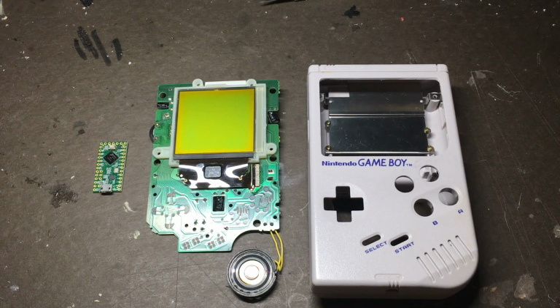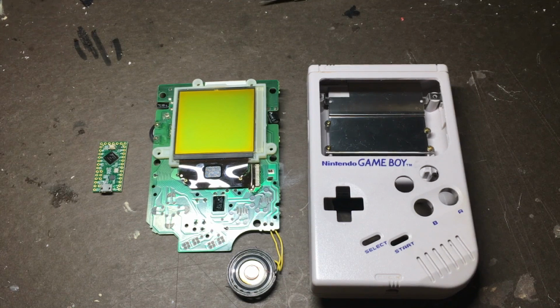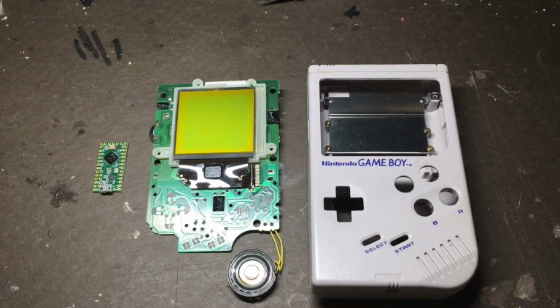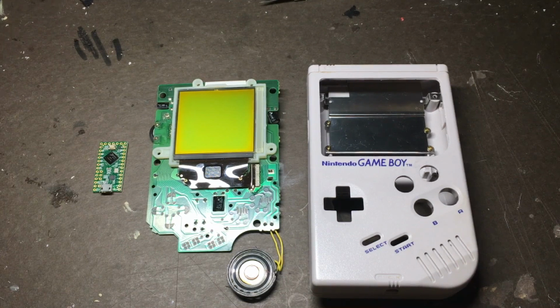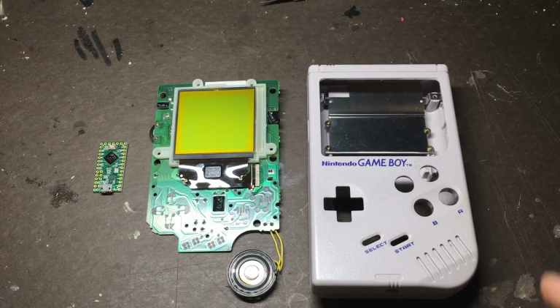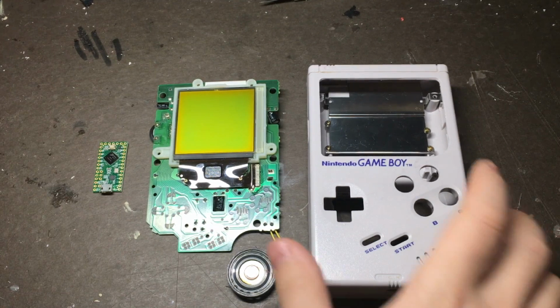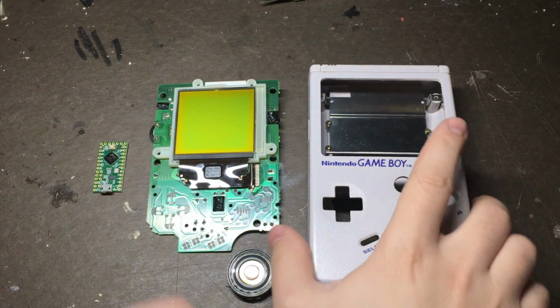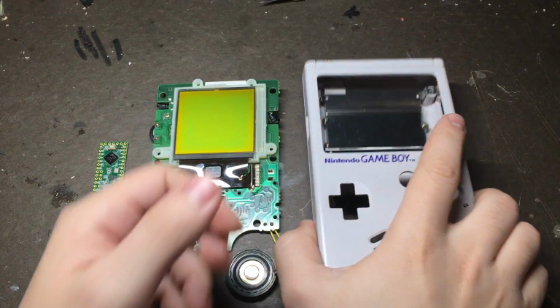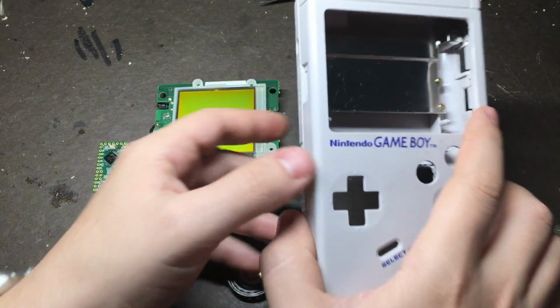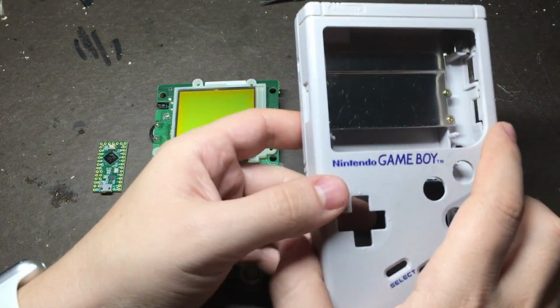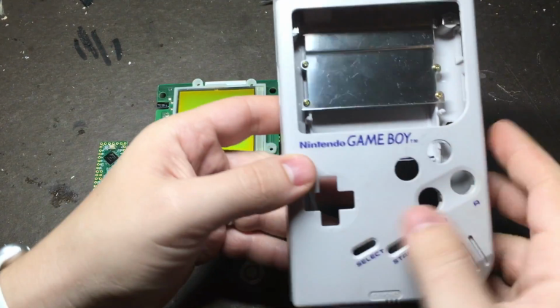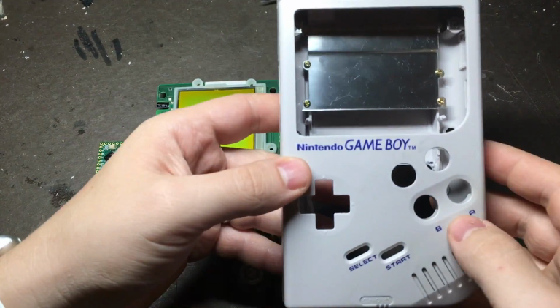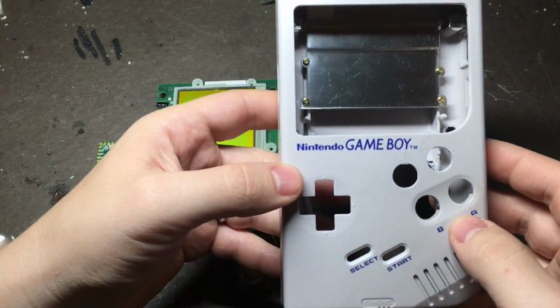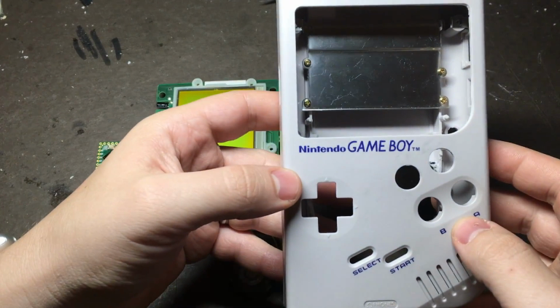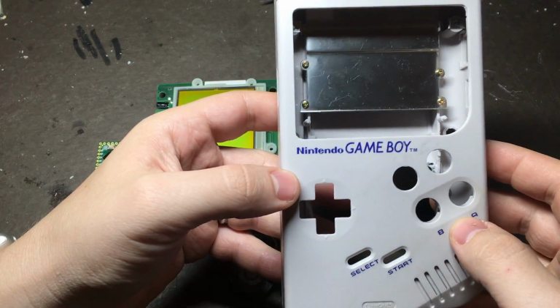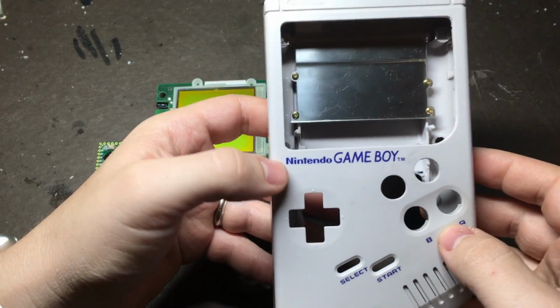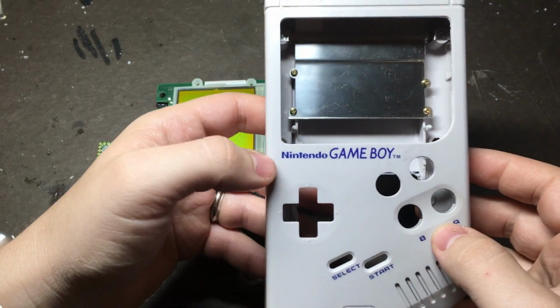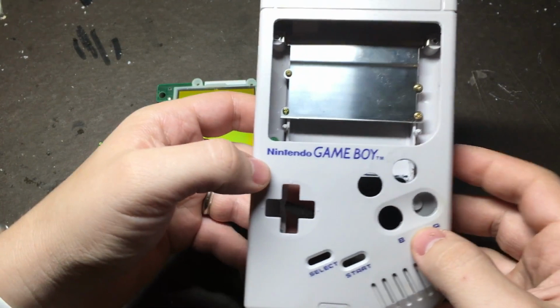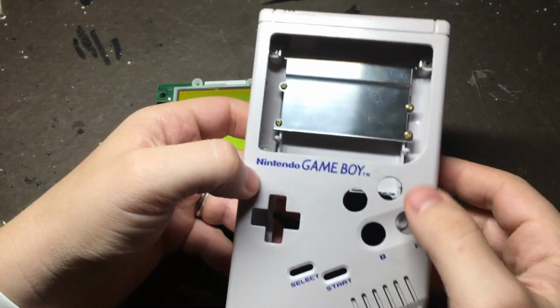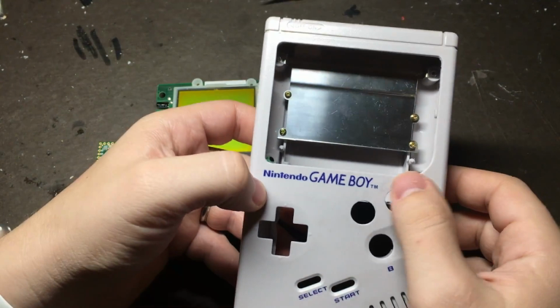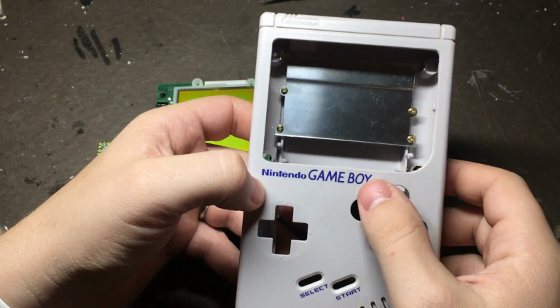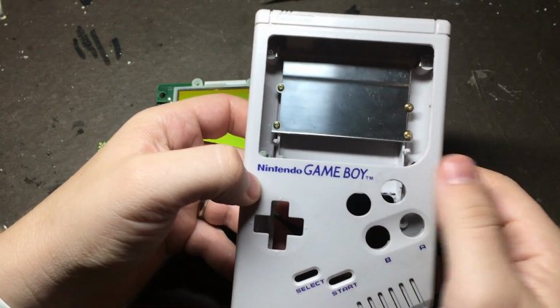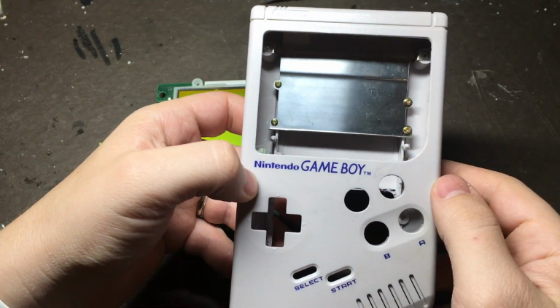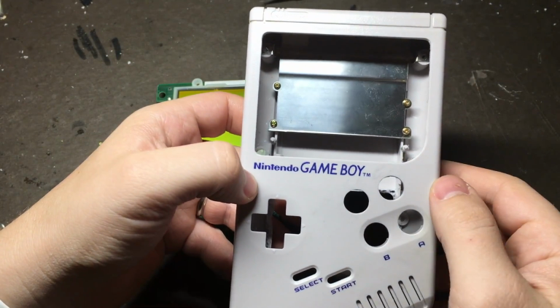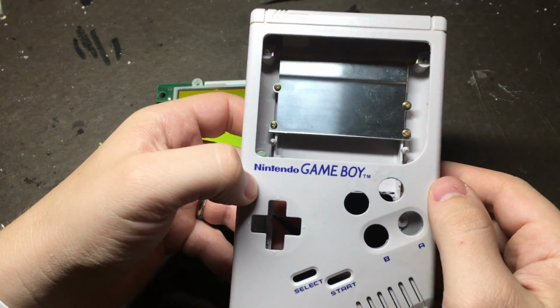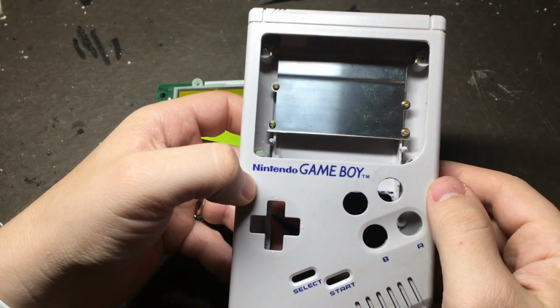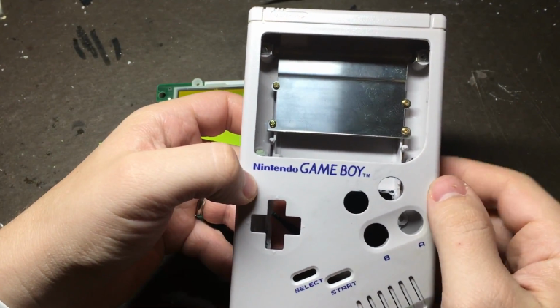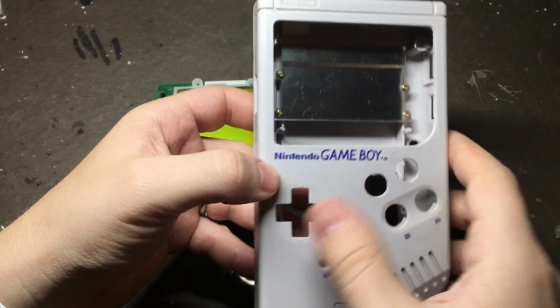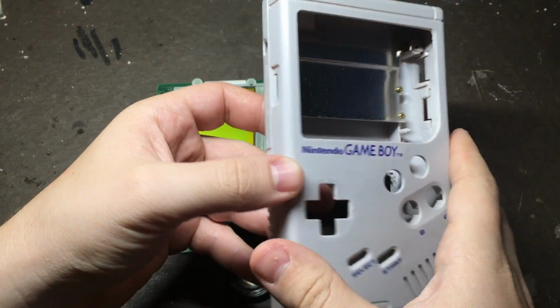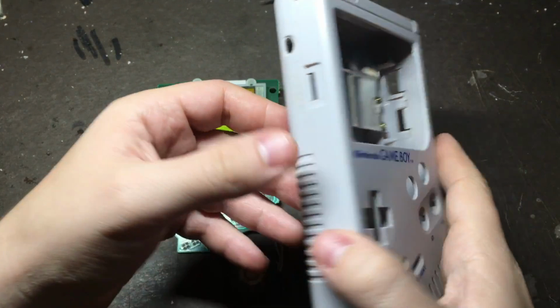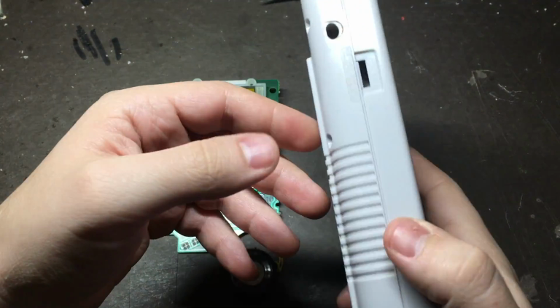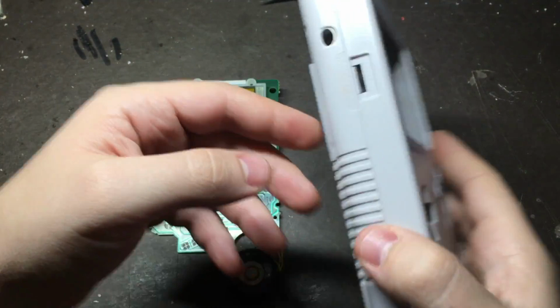Welcome back guys. Hopefully at this point you've finished modifying your case to add the extra buttons and make room for the bigger screen.